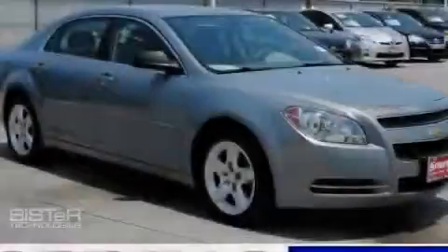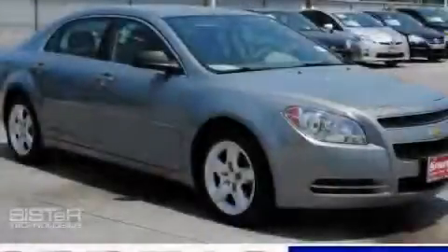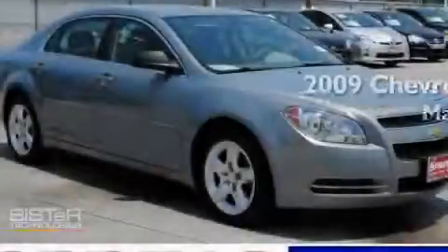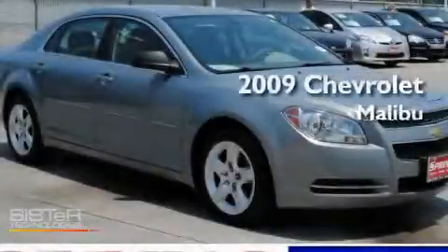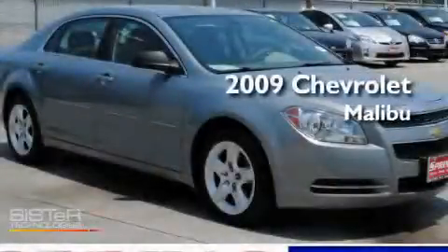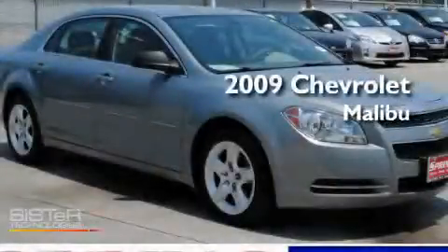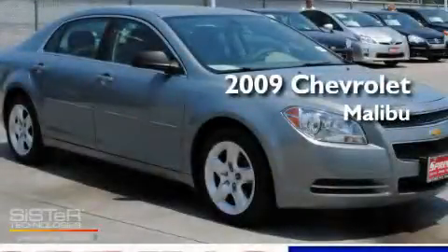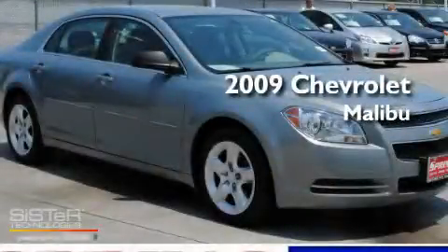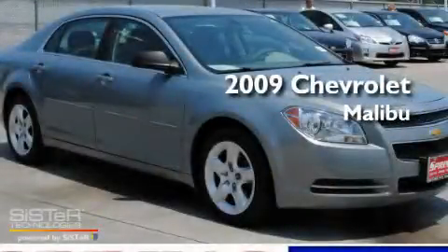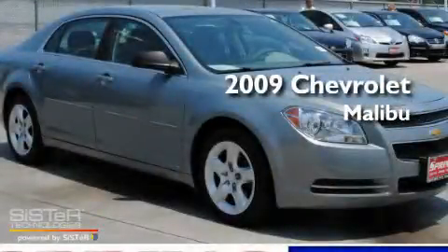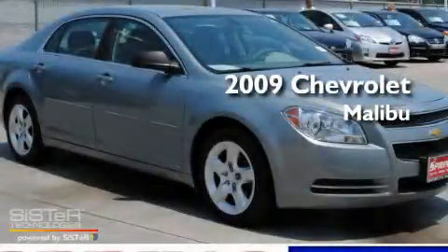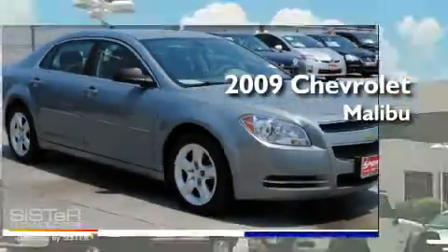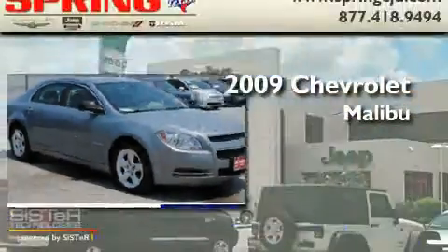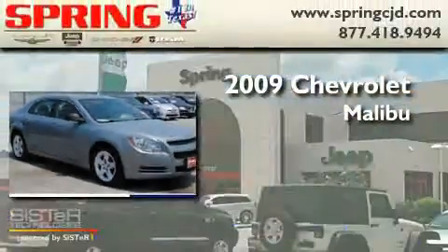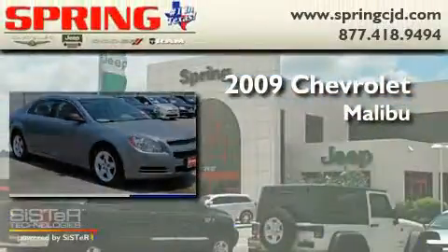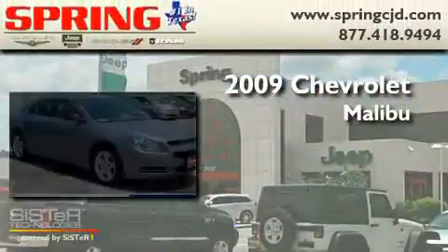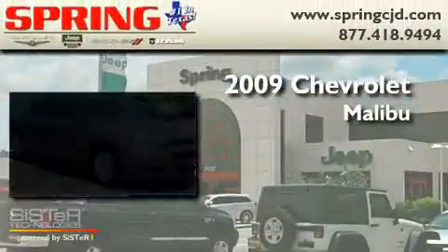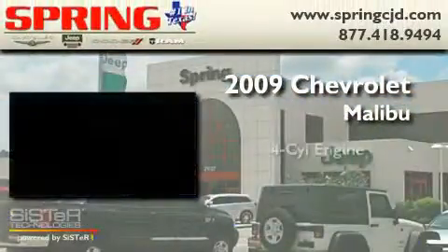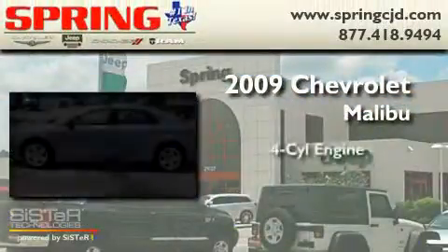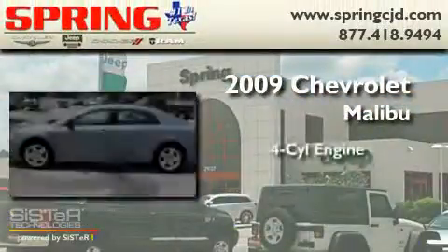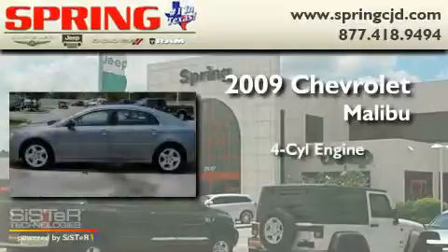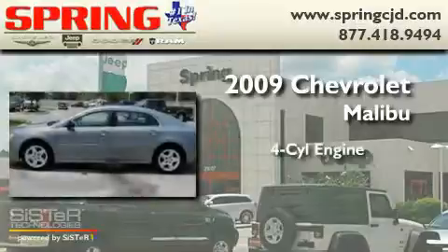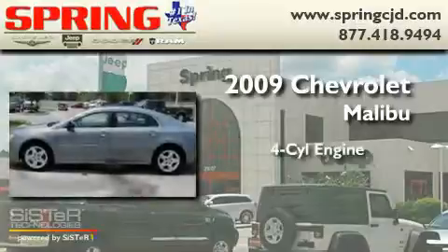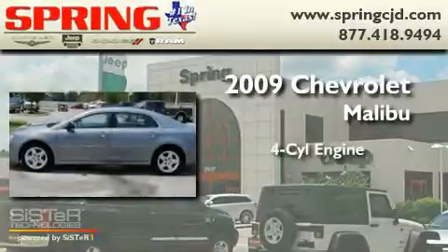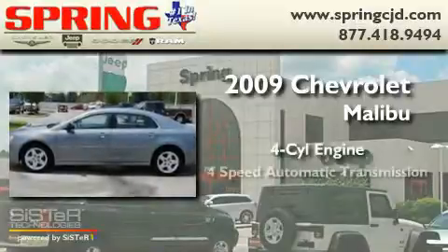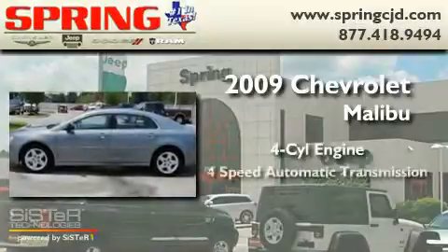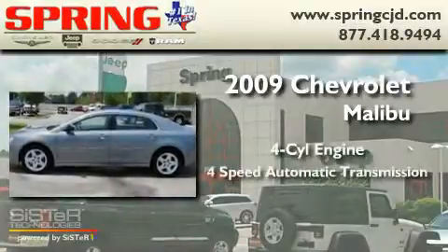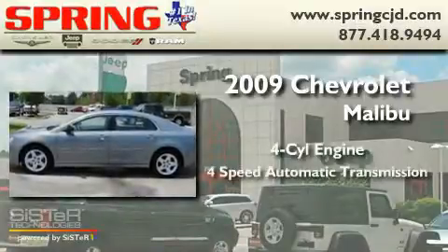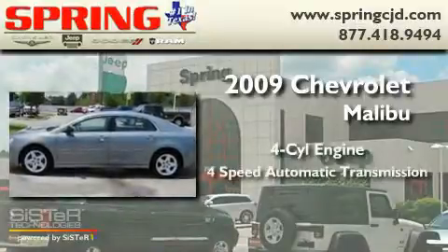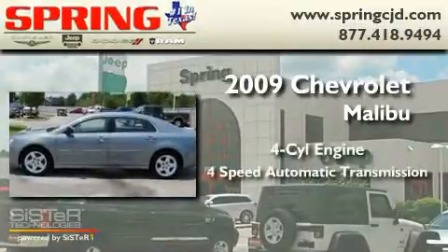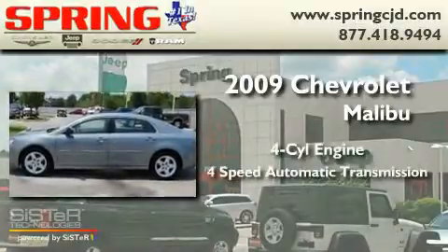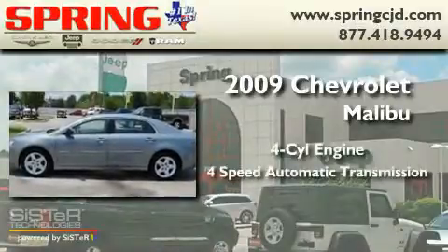This is a 2009 Chevrolet Malibu. It has a four-cylinder engine and a four-speed automatic transmission.